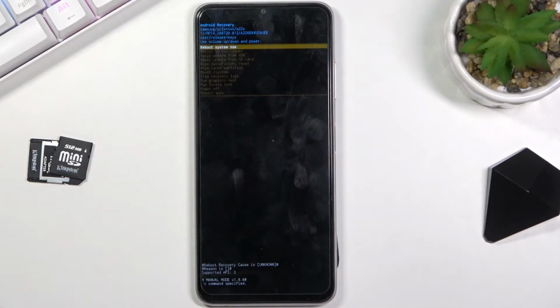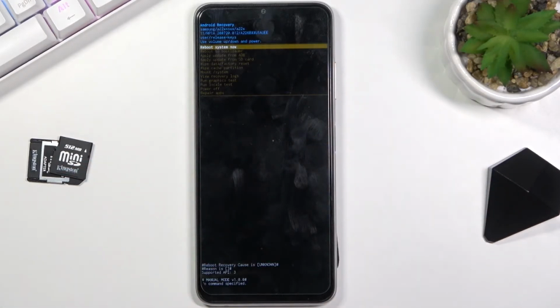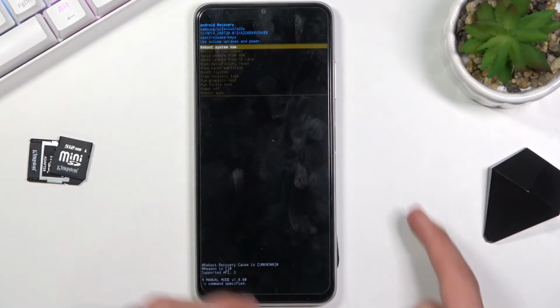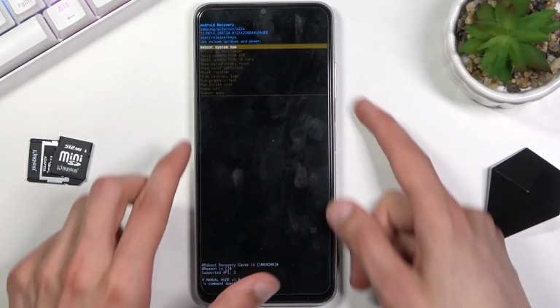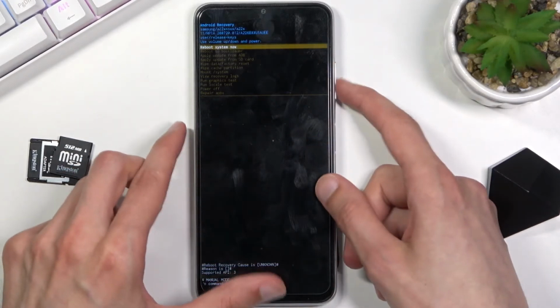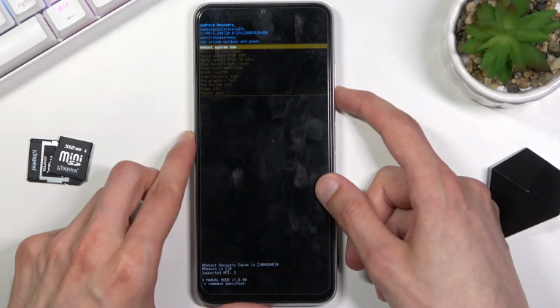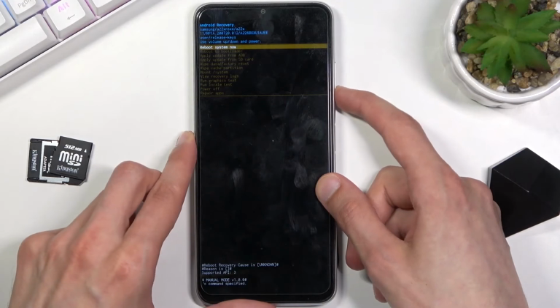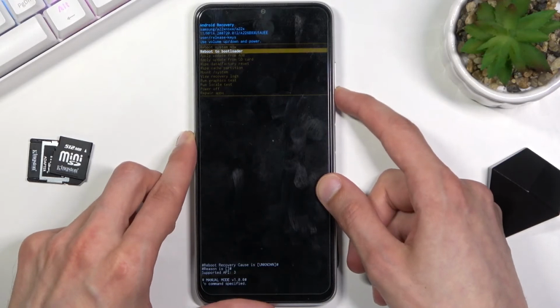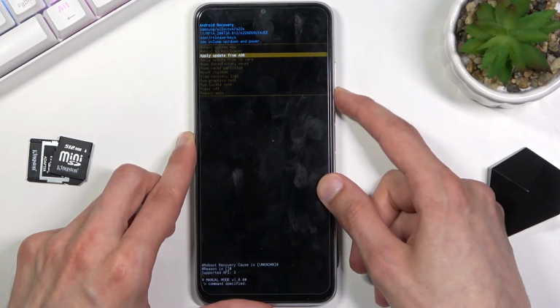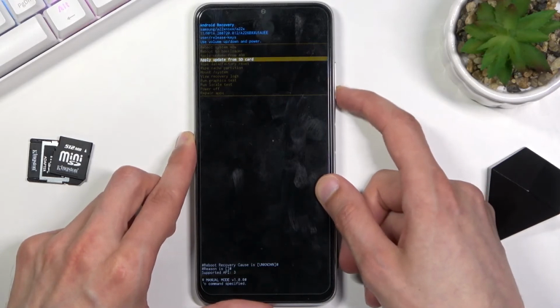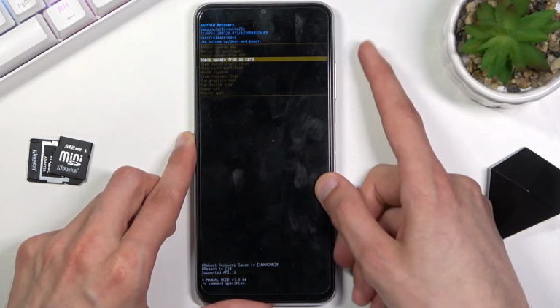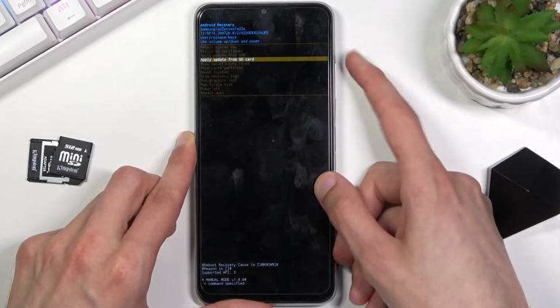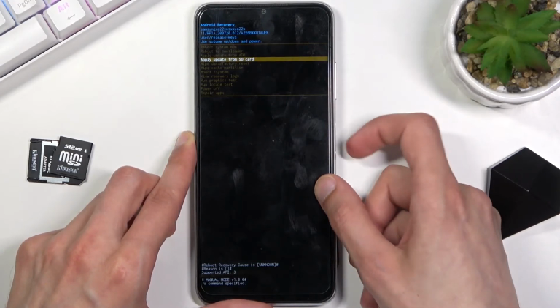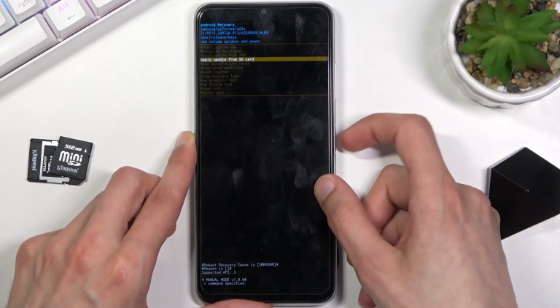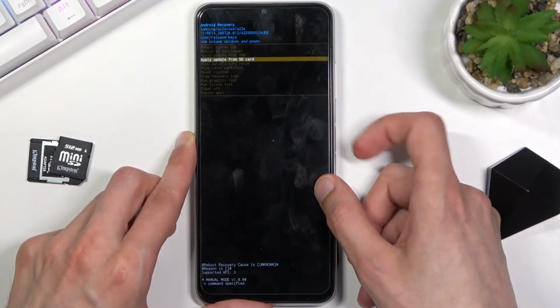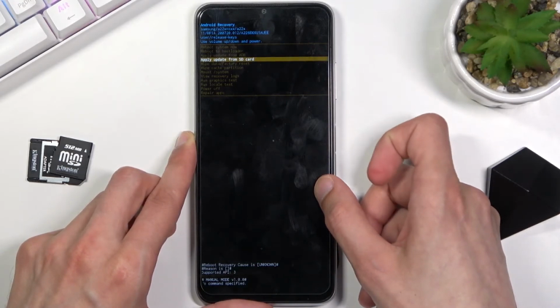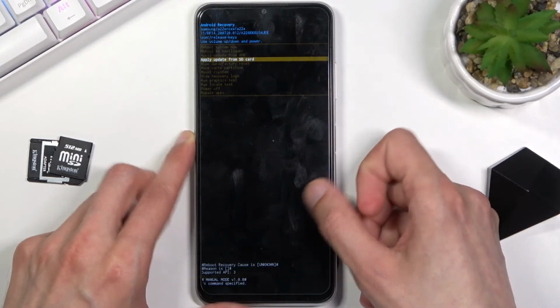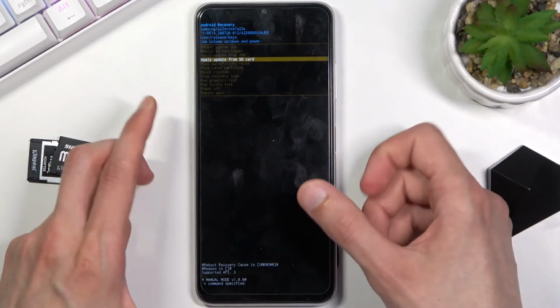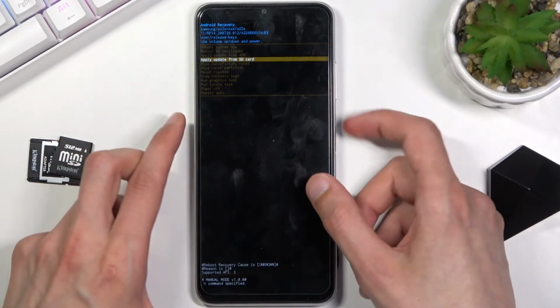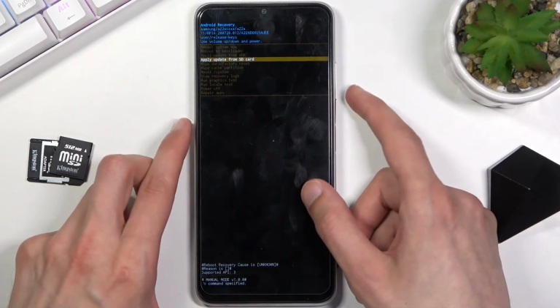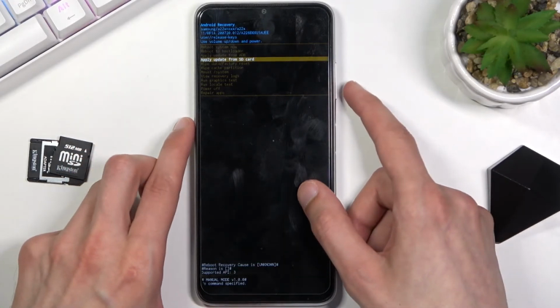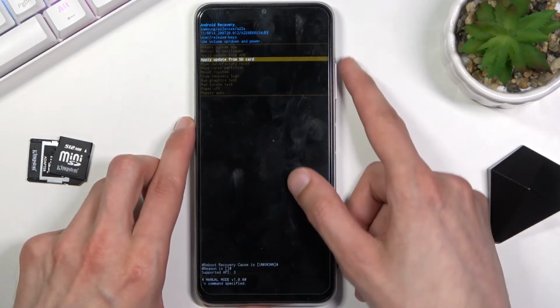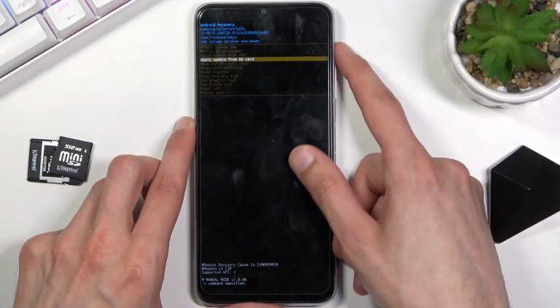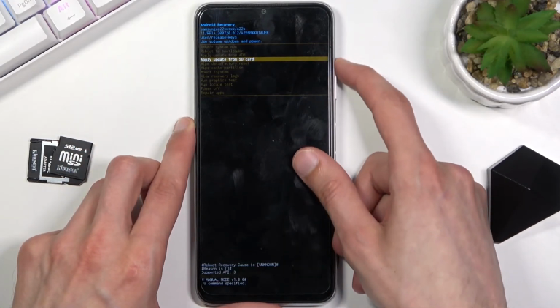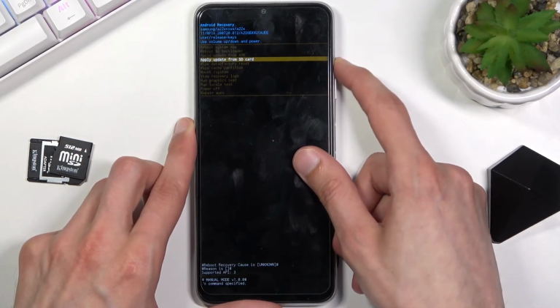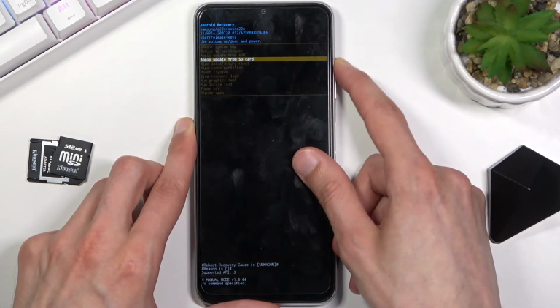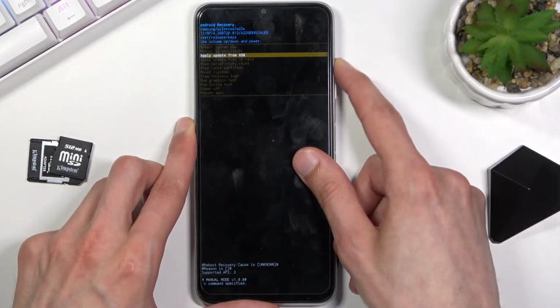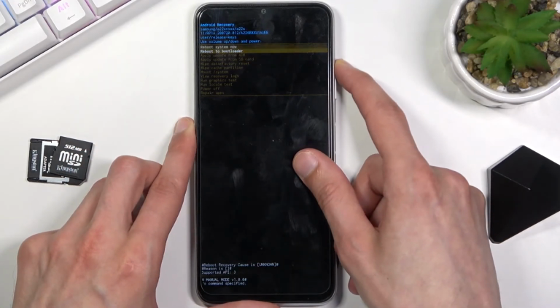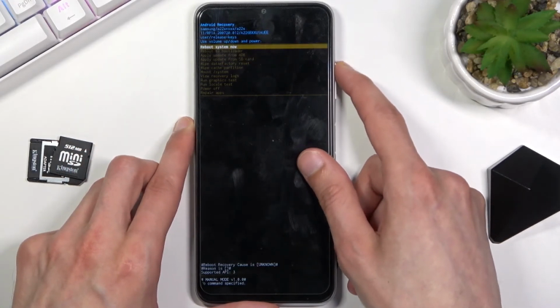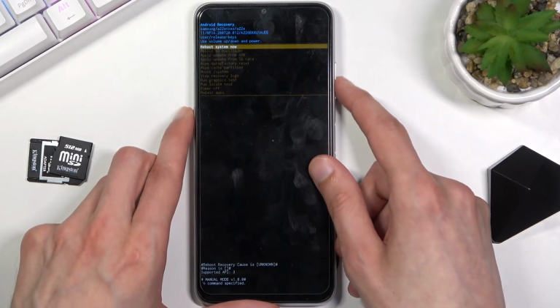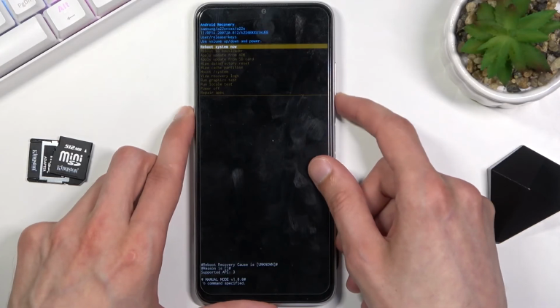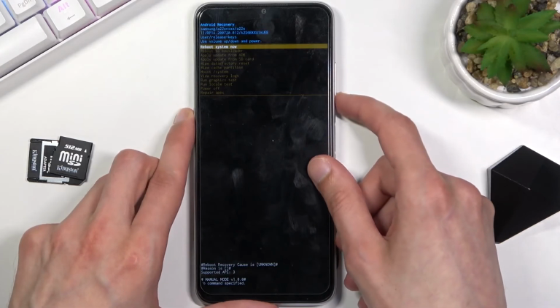Now in this mode, you'll need to use the volume keys to navigate and the power key to confirm whatever is selected. We have several different options here as well.